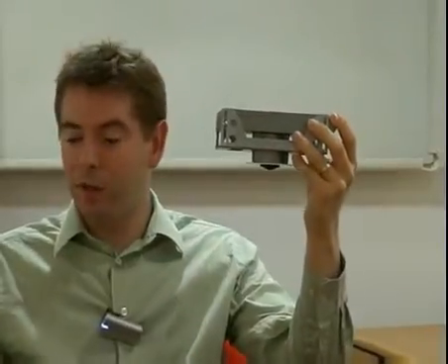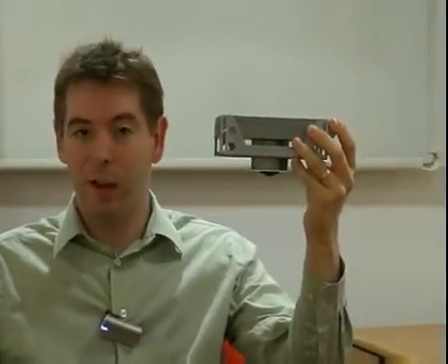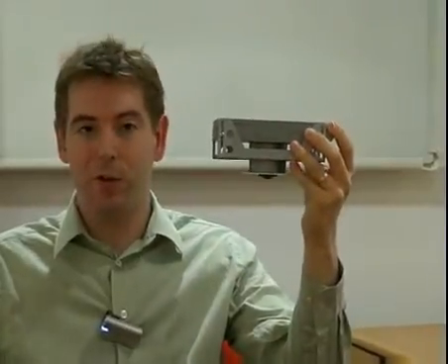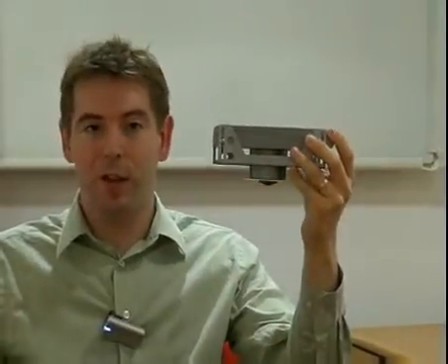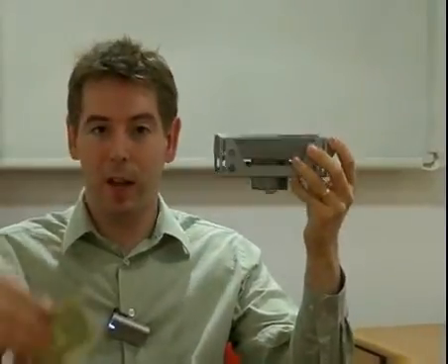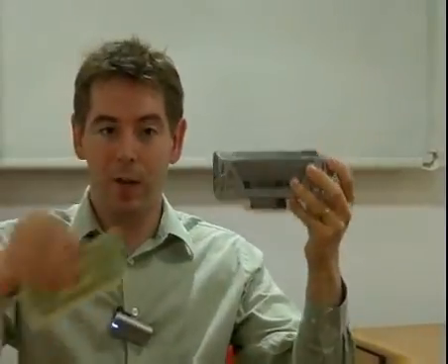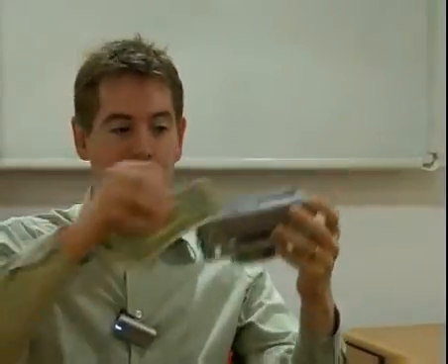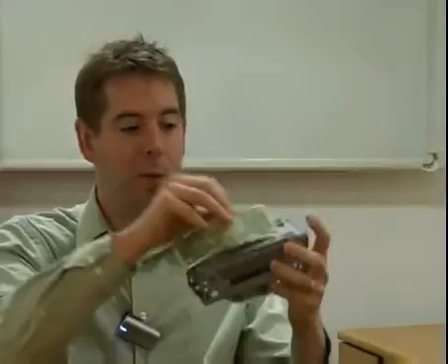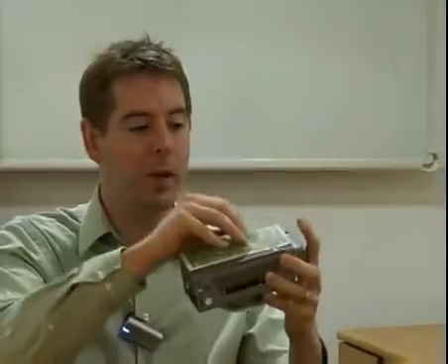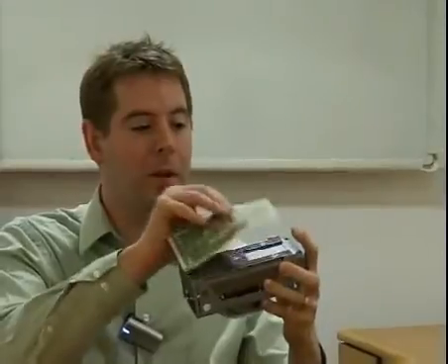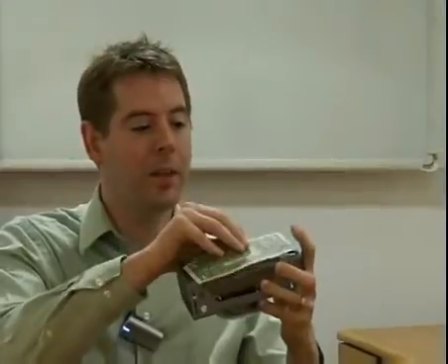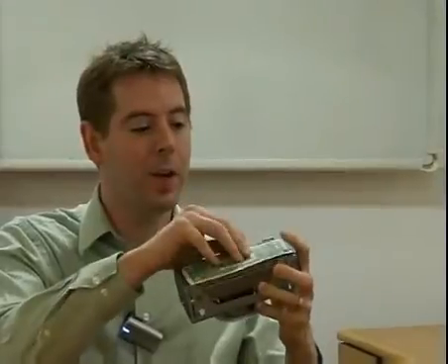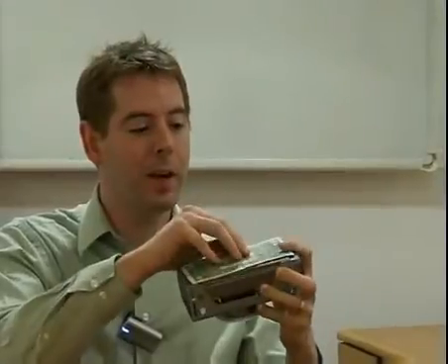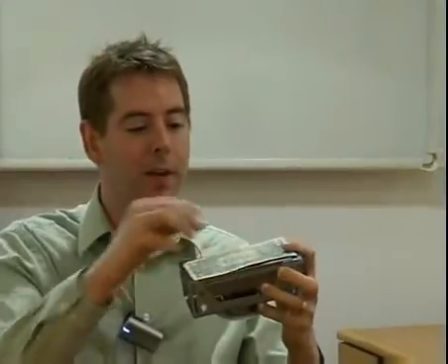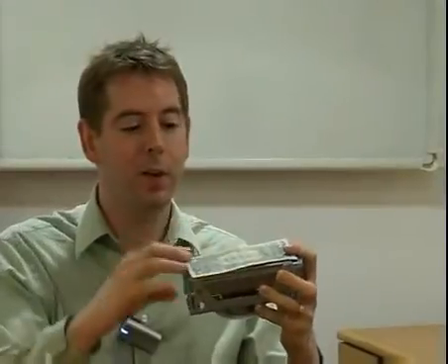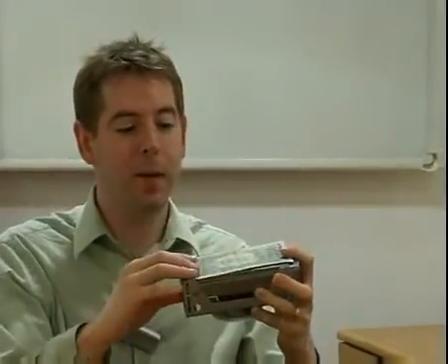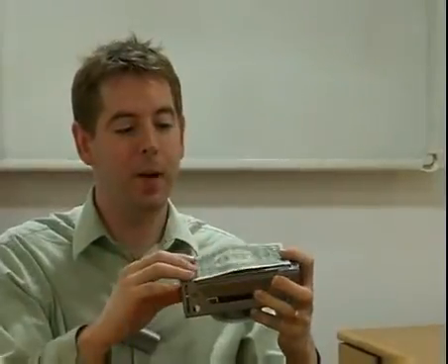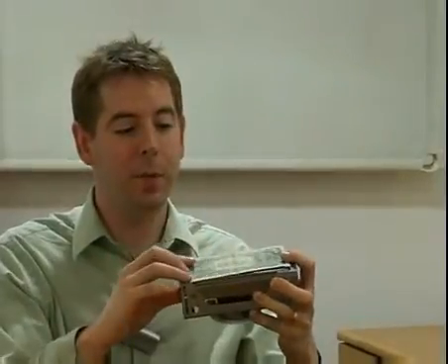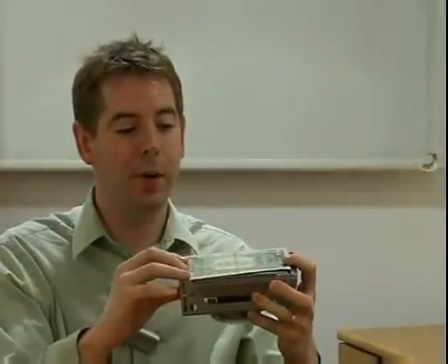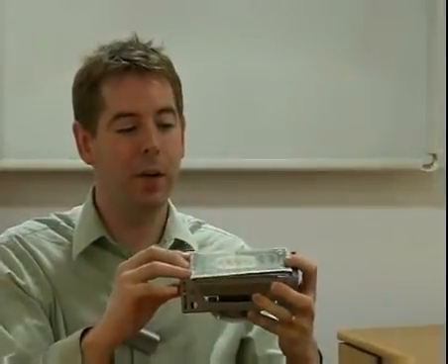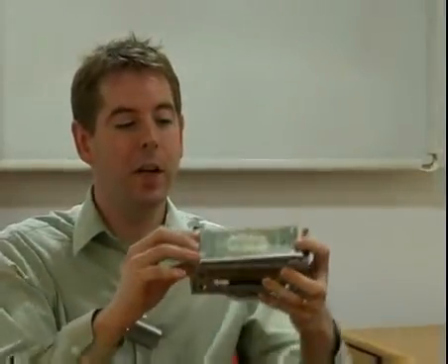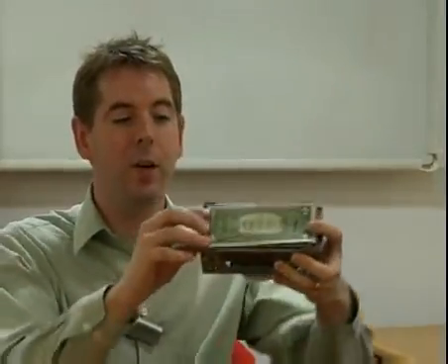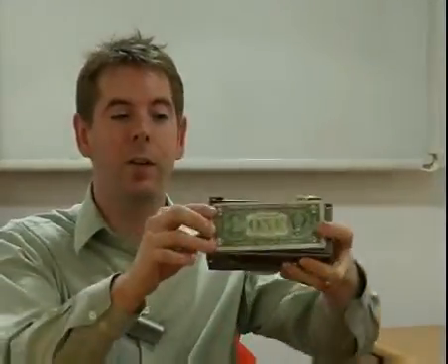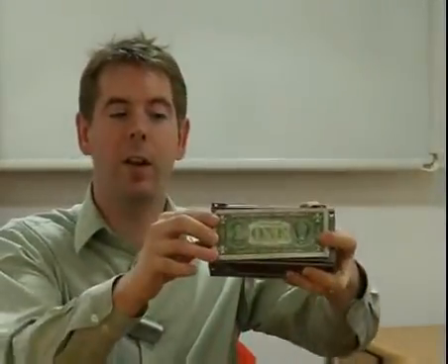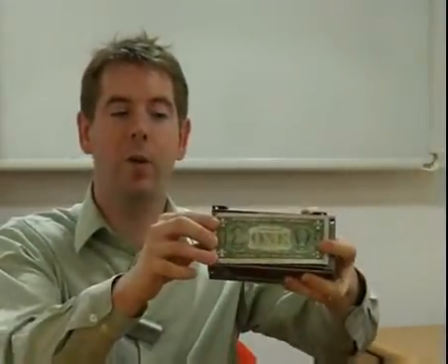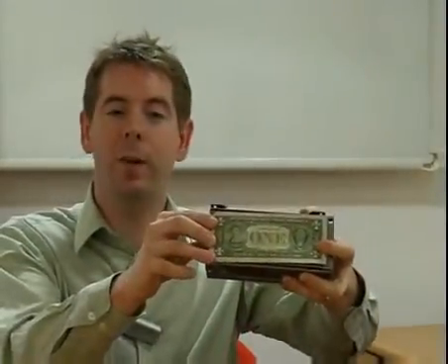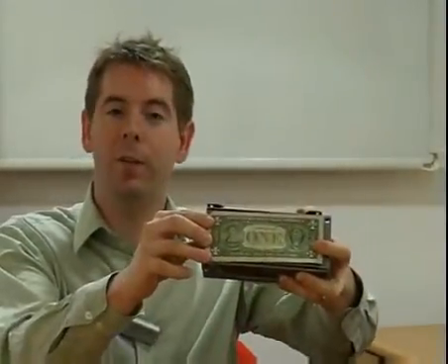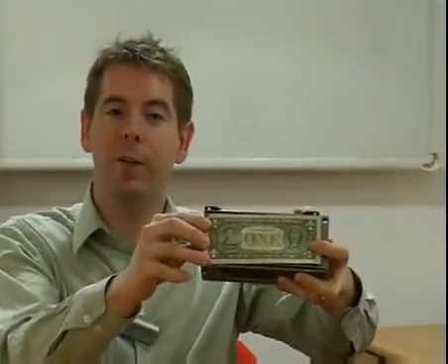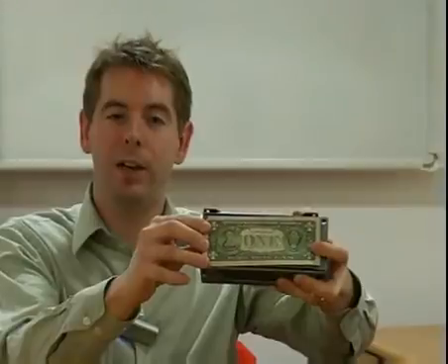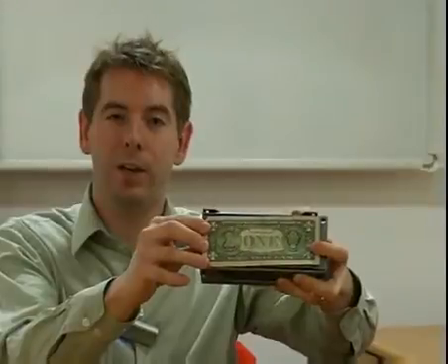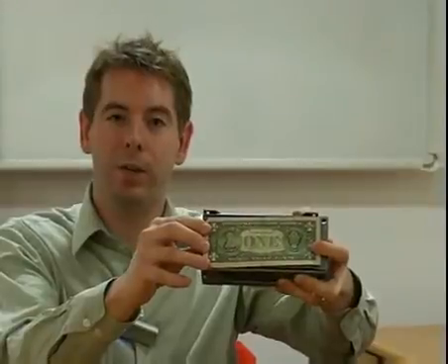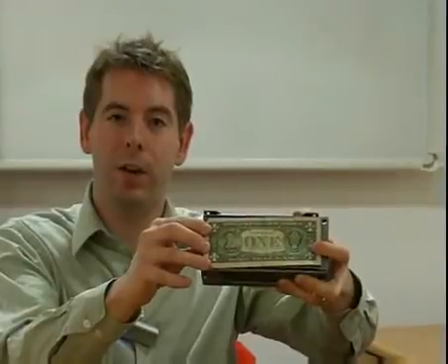Just to demonstrate that, here is a dollar bill, and if I place this on the back of the product, you can see that they are almost of an identical size.